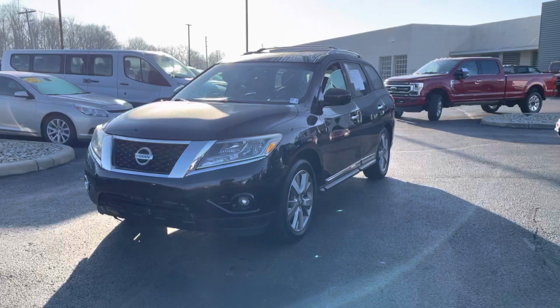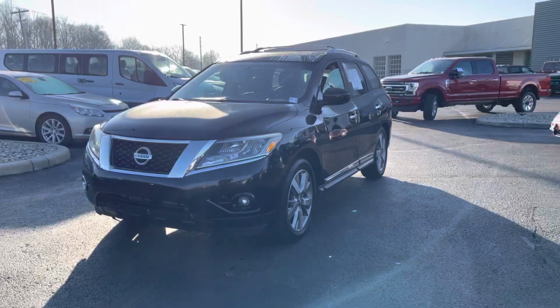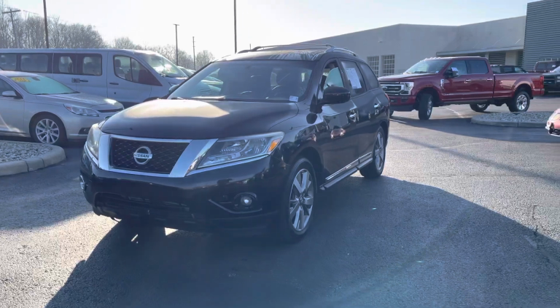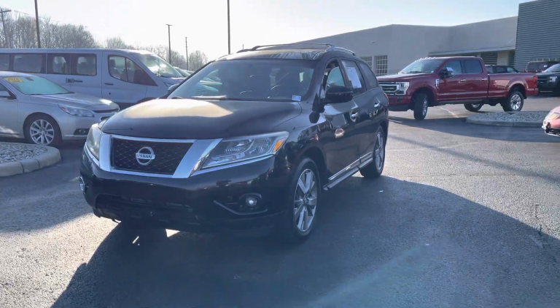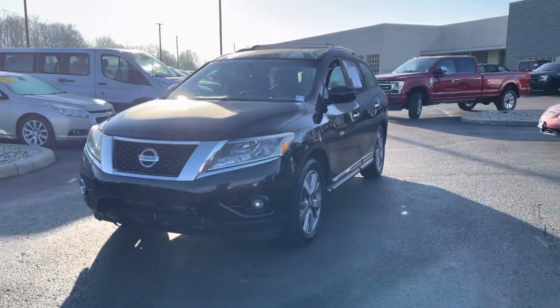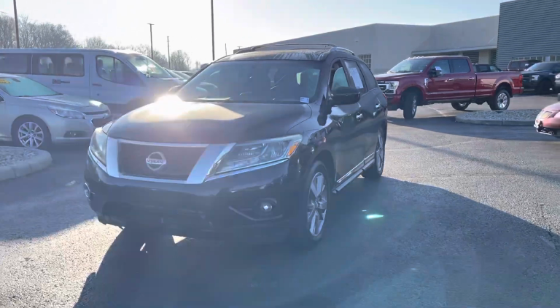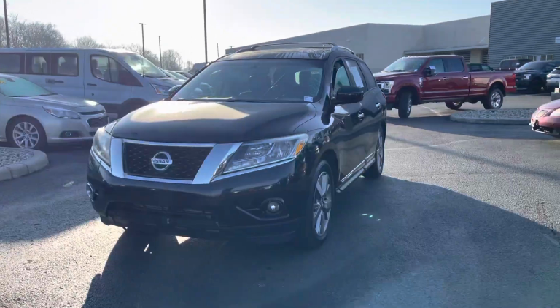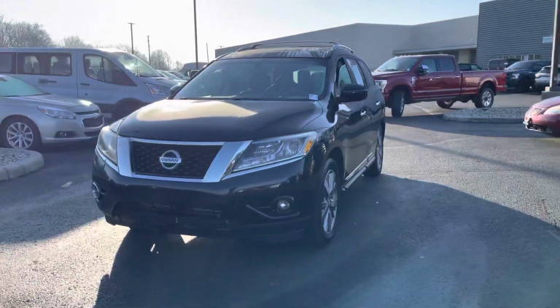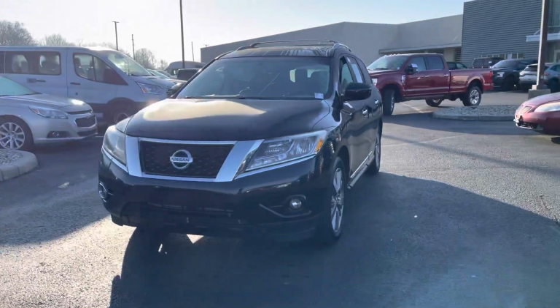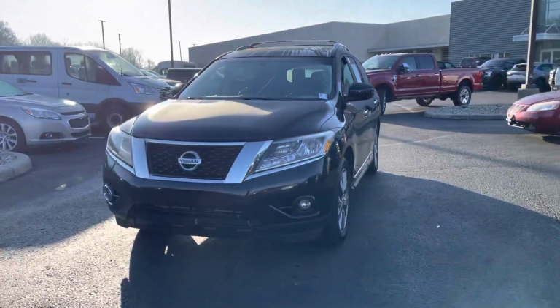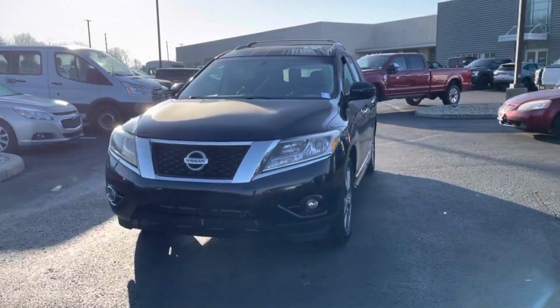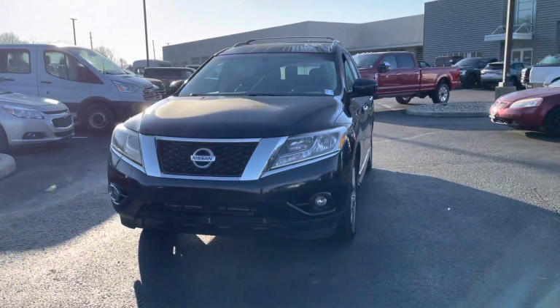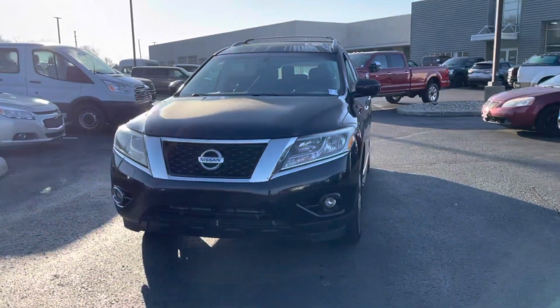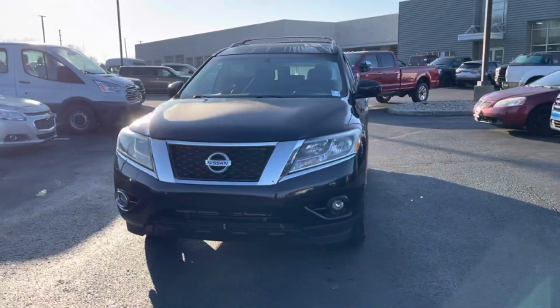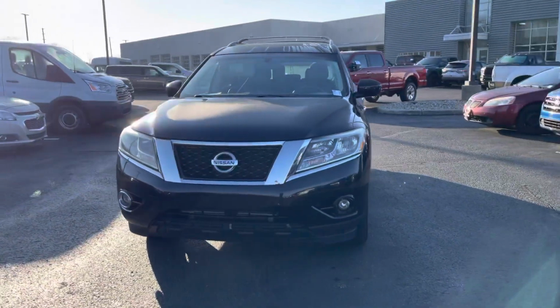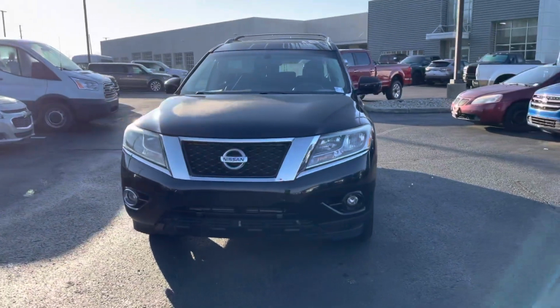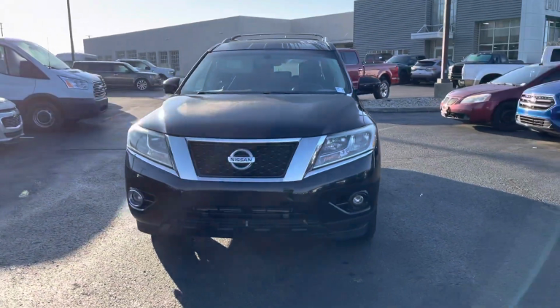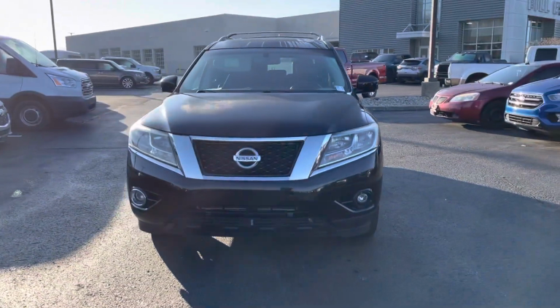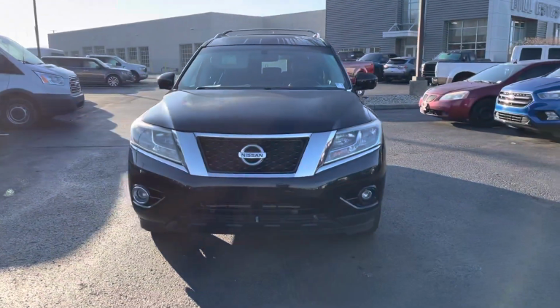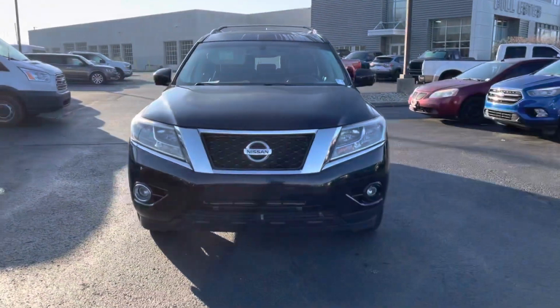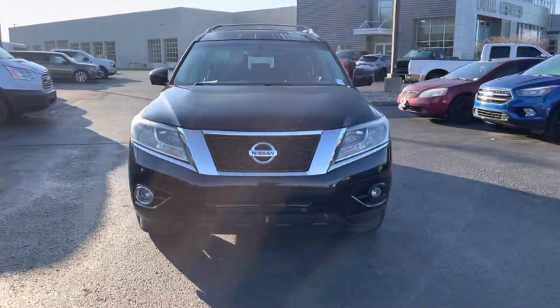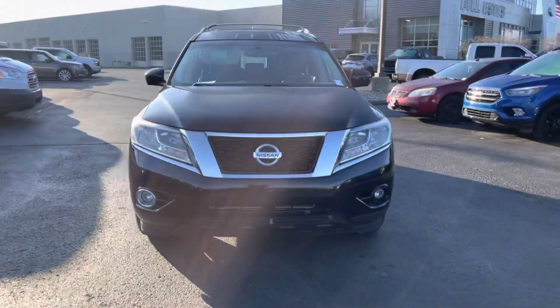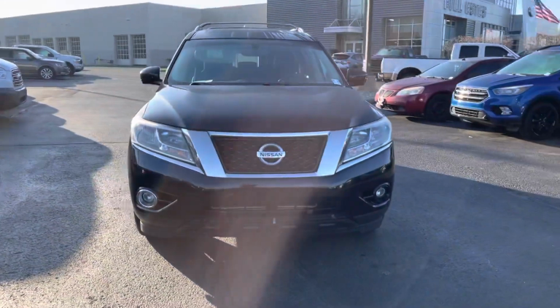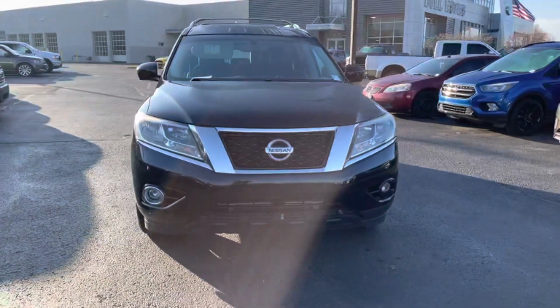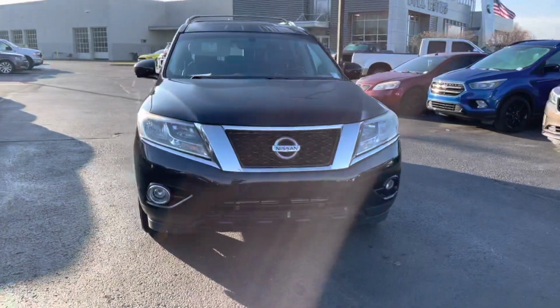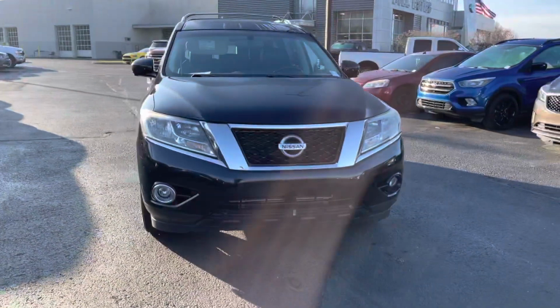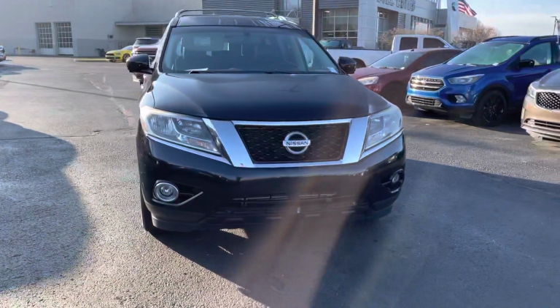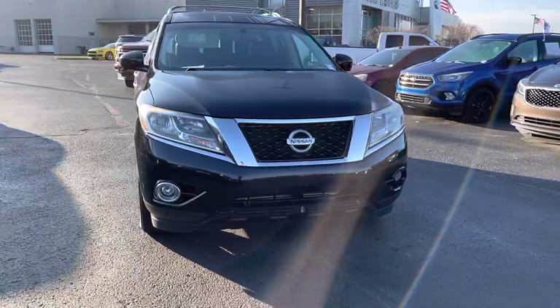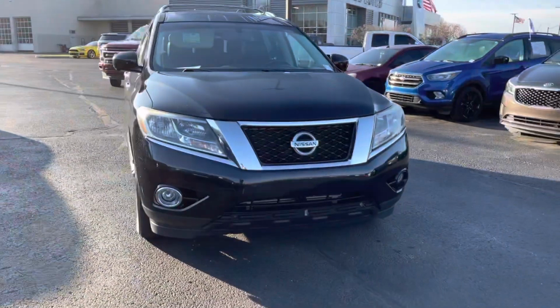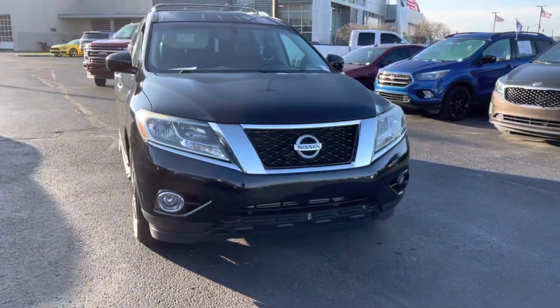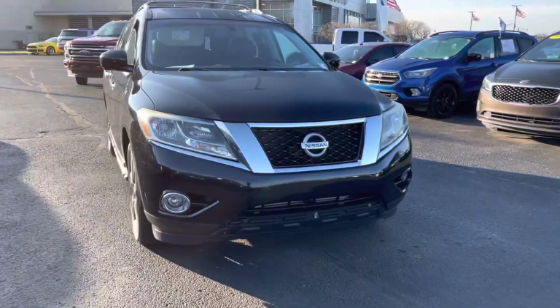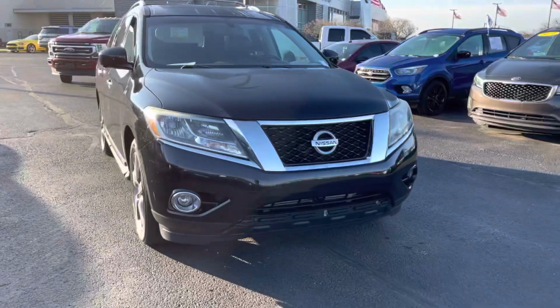Hello, my name is Amar Hadzik. I'm going to be doing a quick video walk around on our 2014 Nissan Pathfinder.